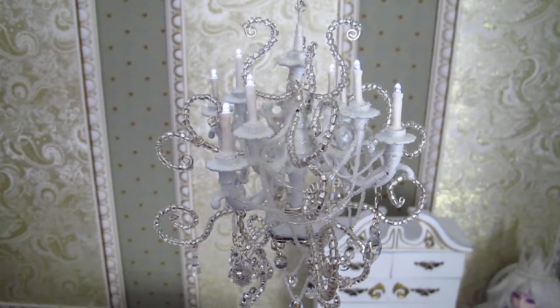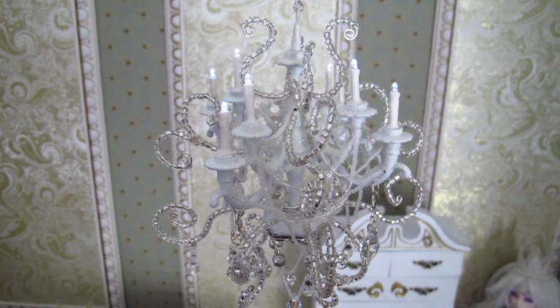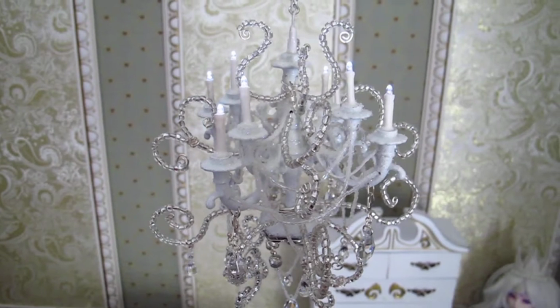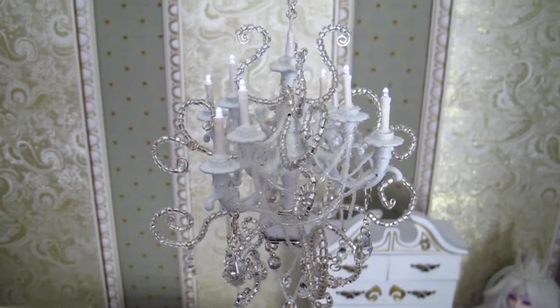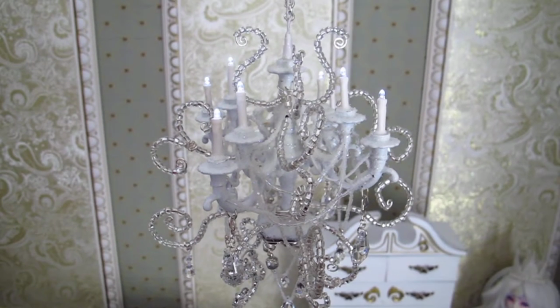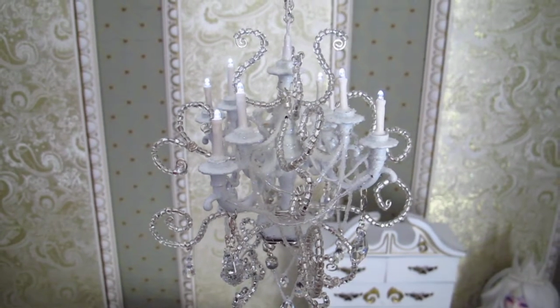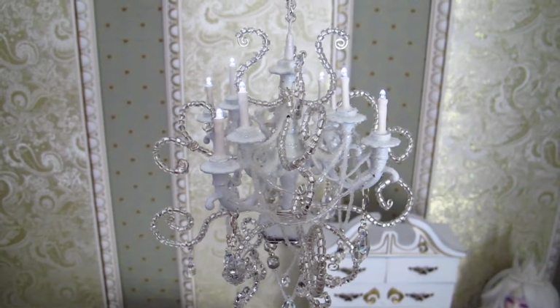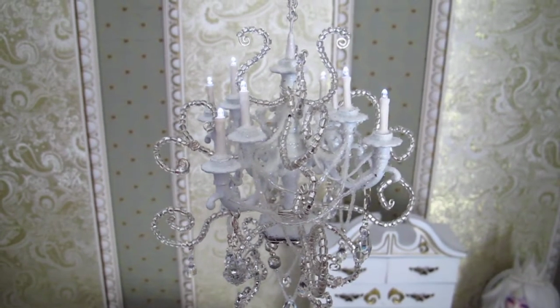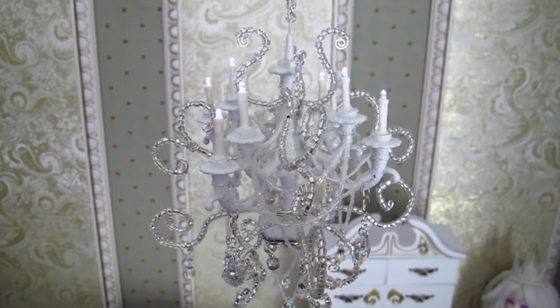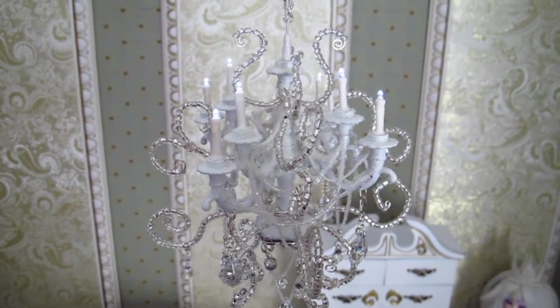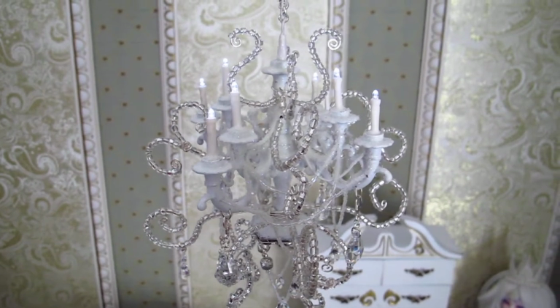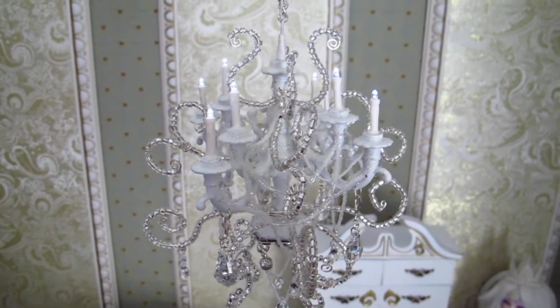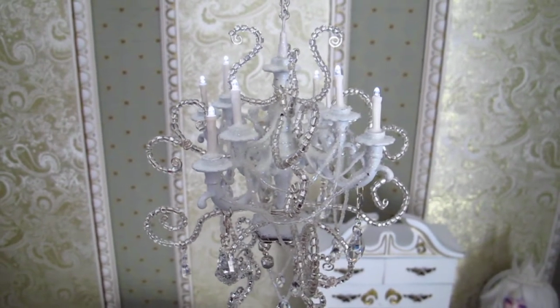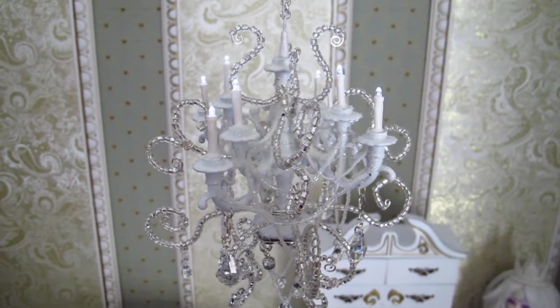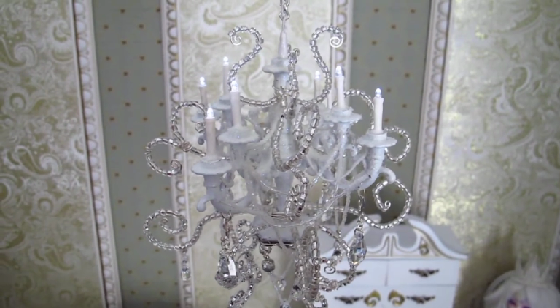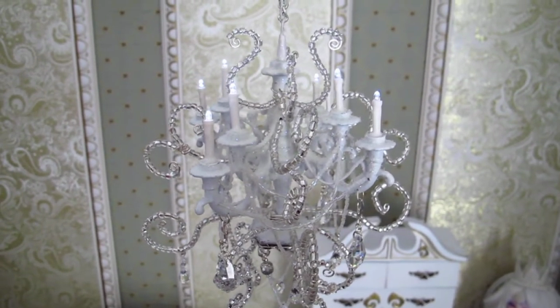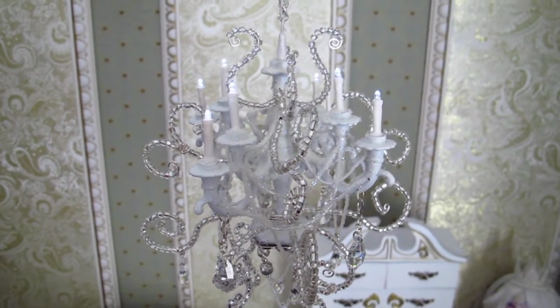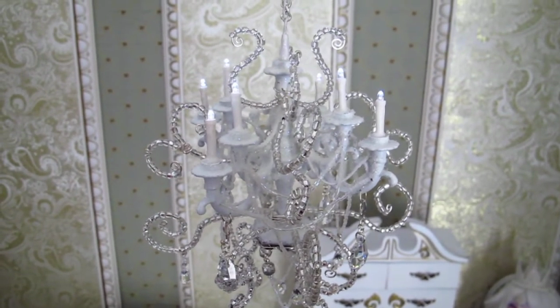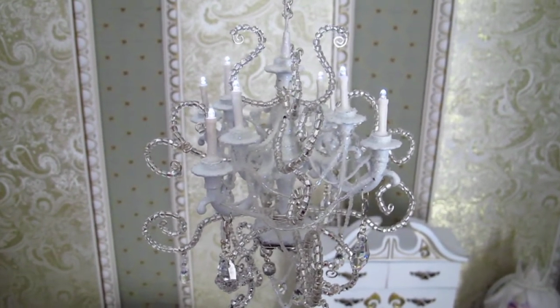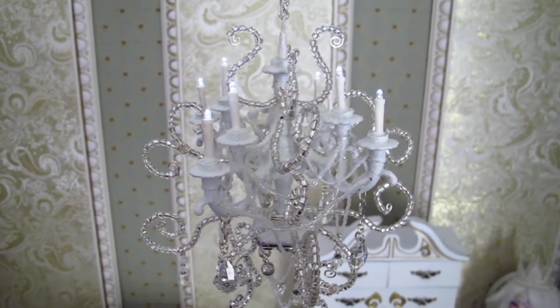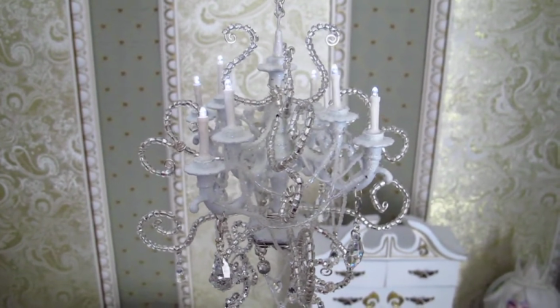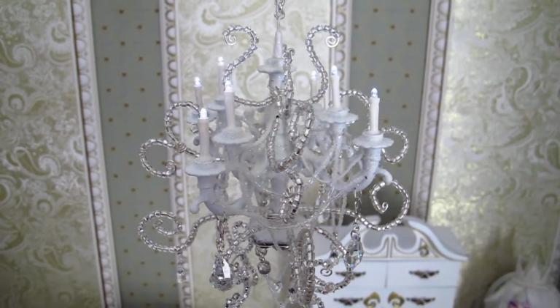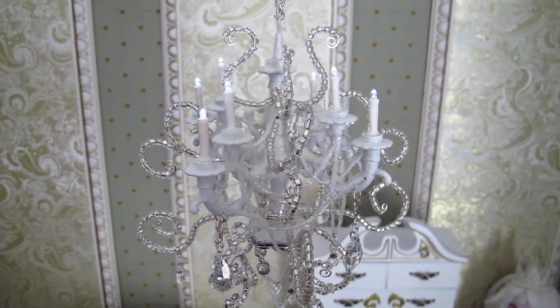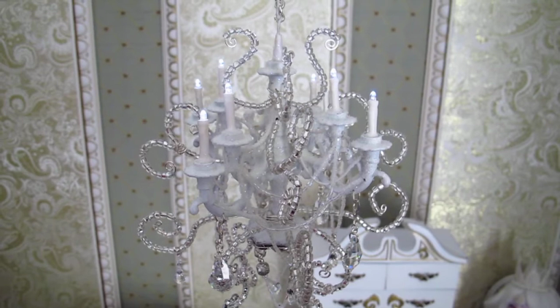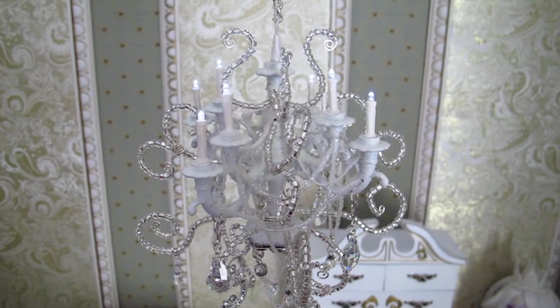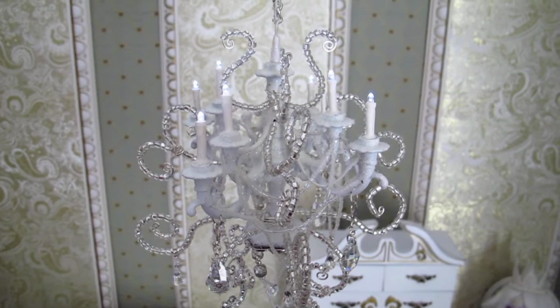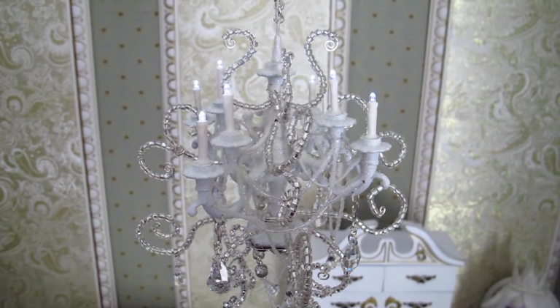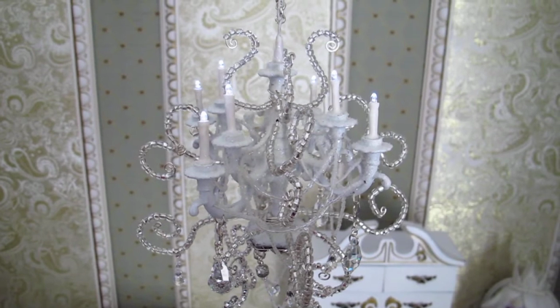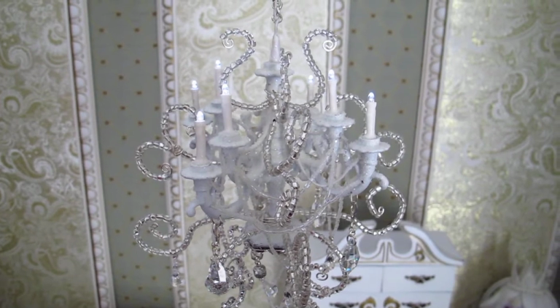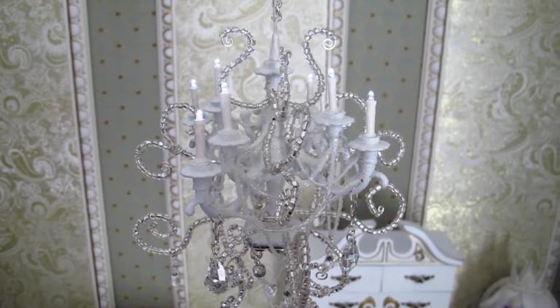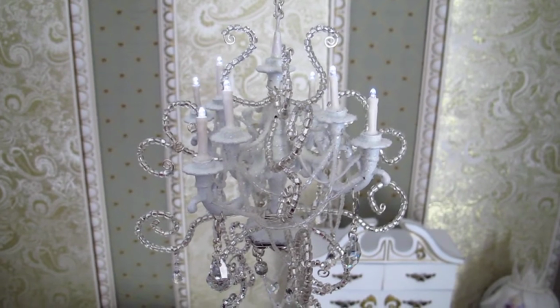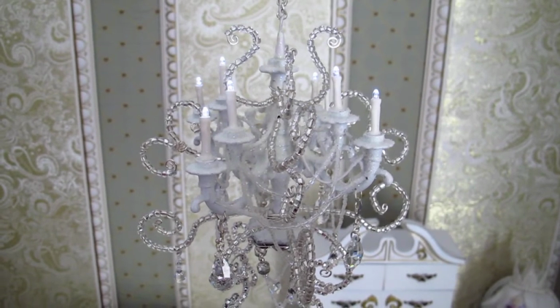Hi you guys, it's Curiax. I thought I'd do a video of my diorama from Uncanny Dreams 2012.